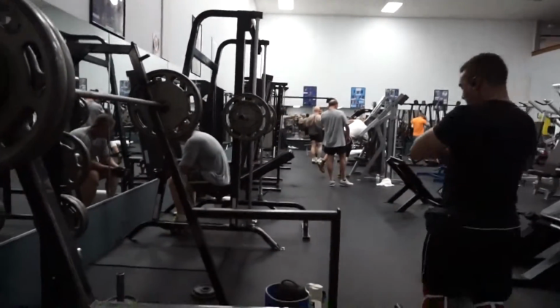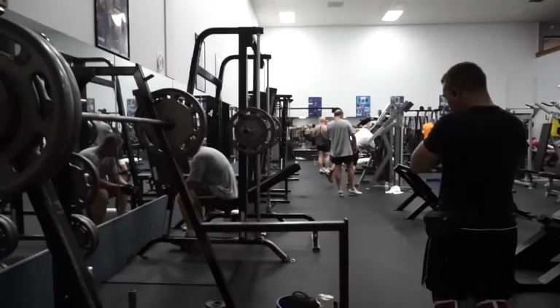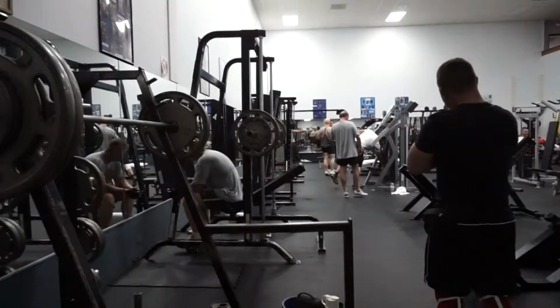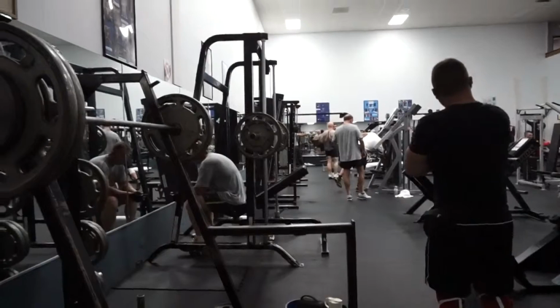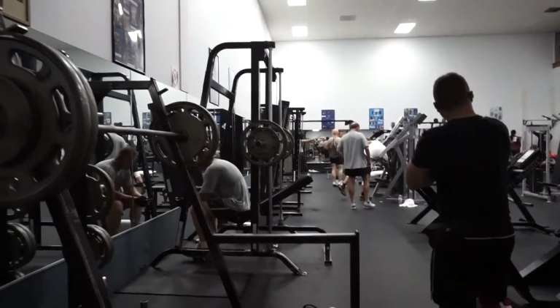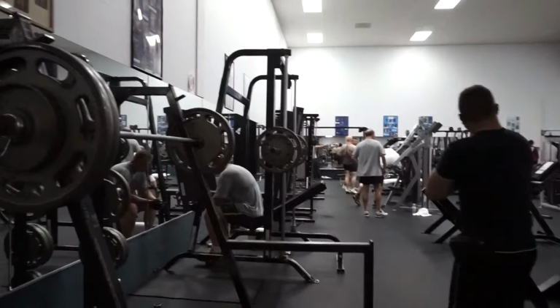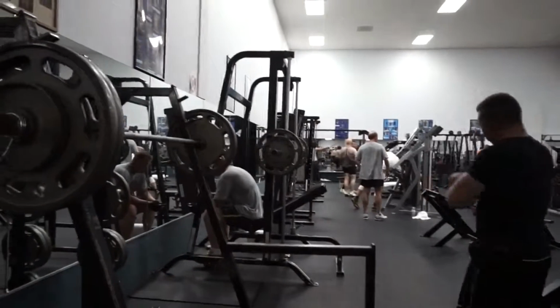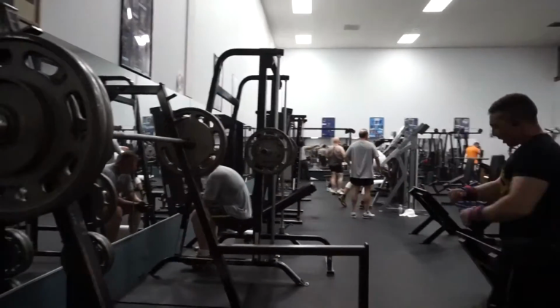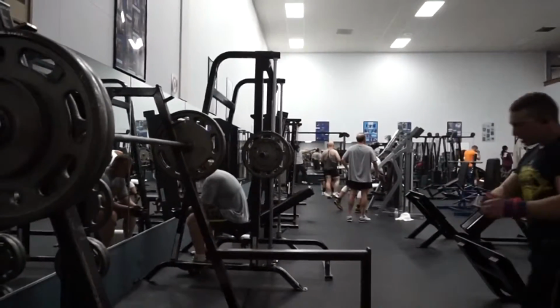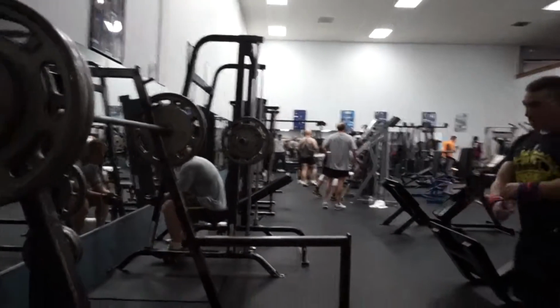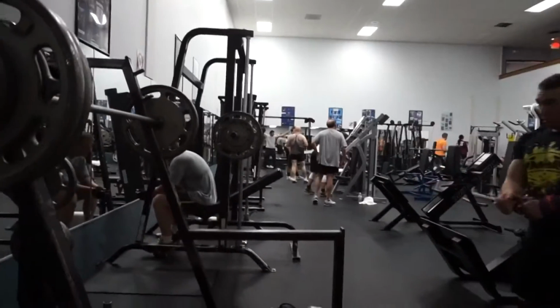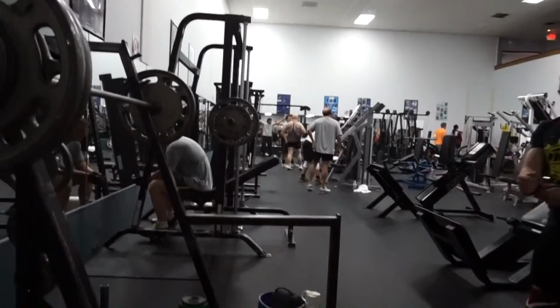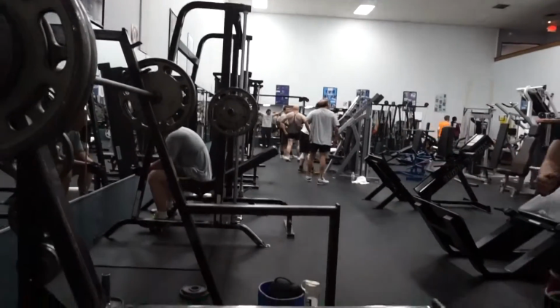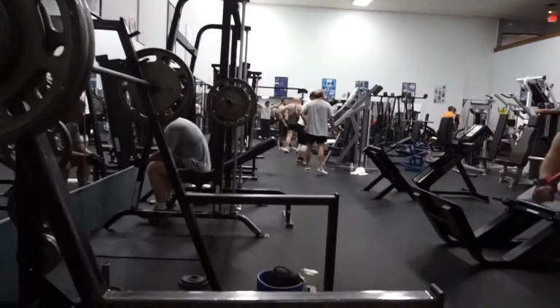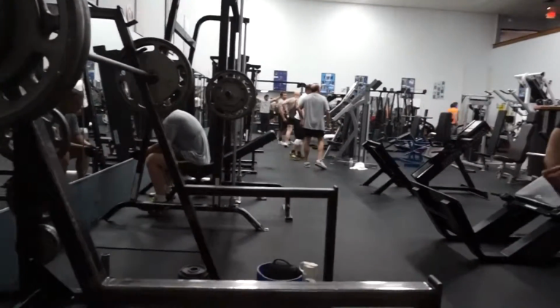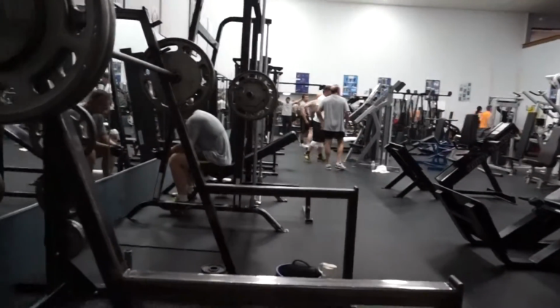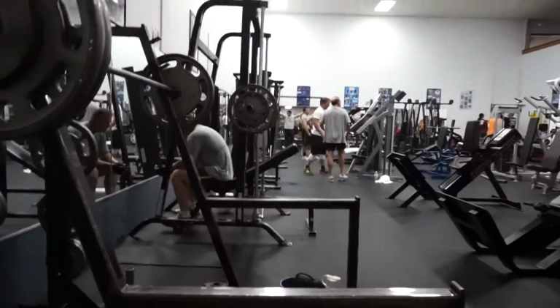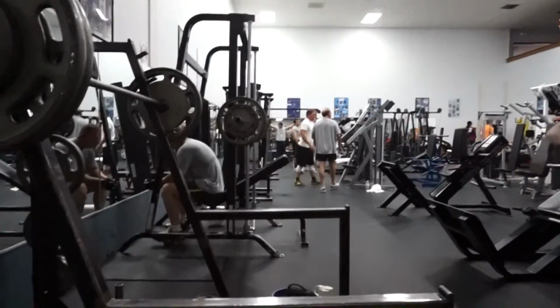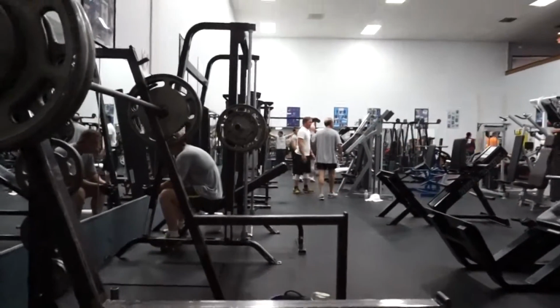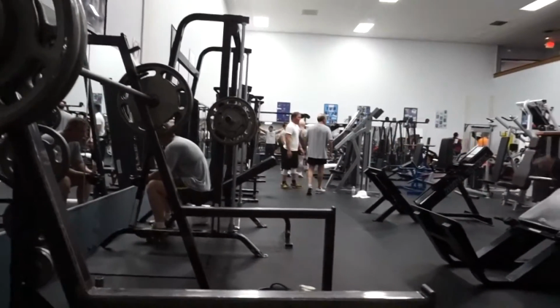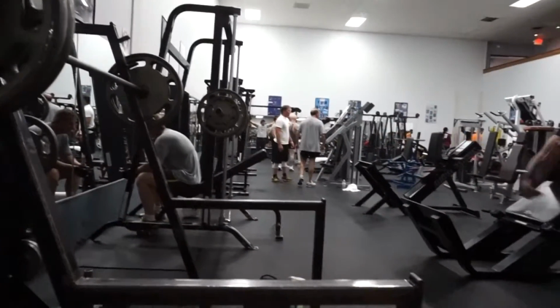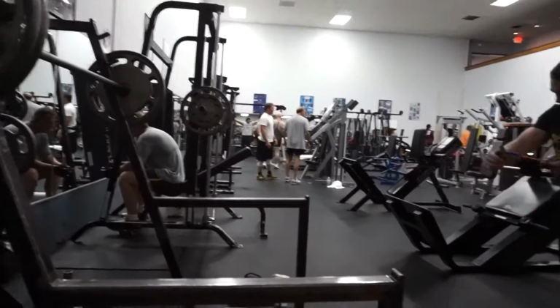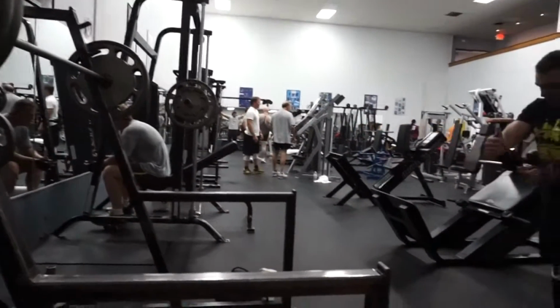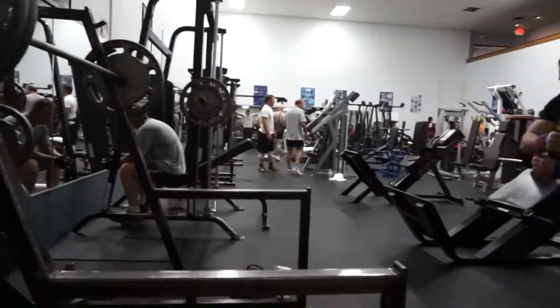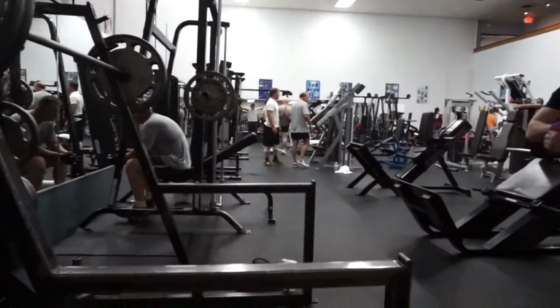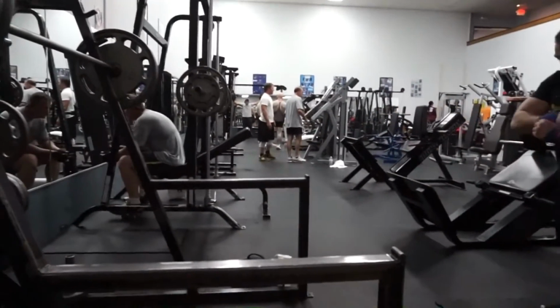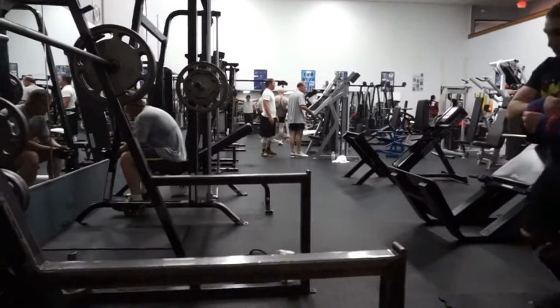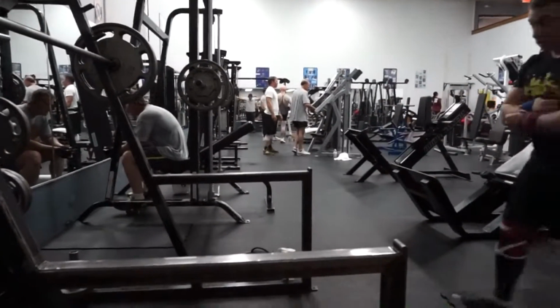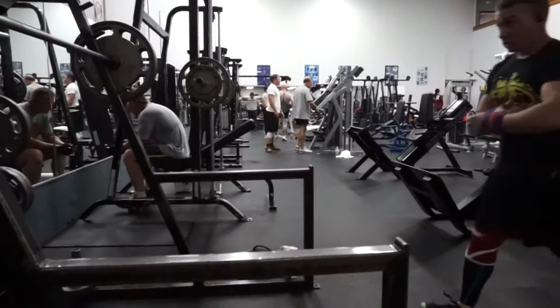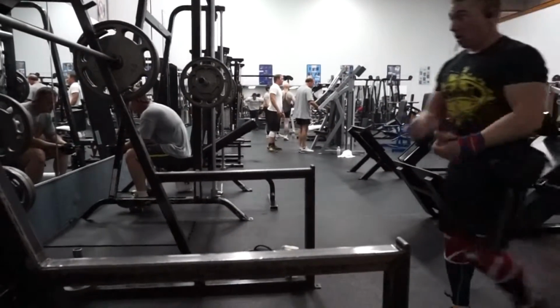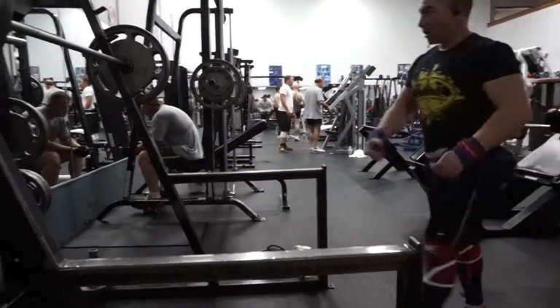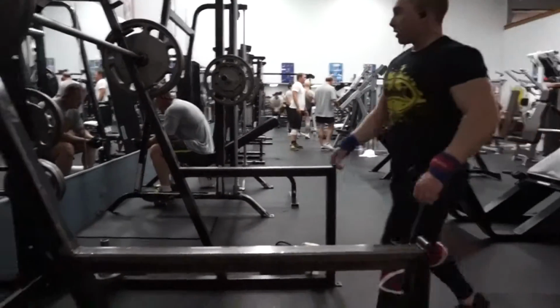This boy's going to do 250 today. Pull it together, Bez.